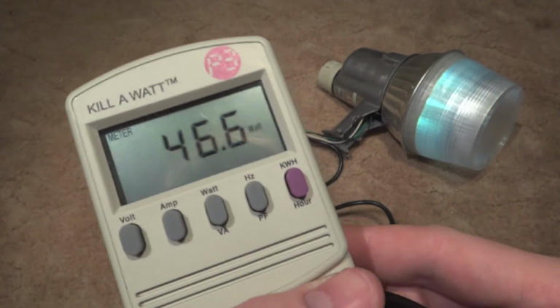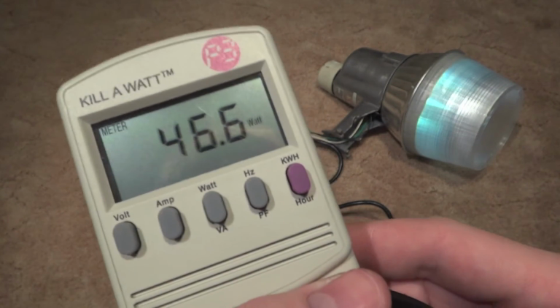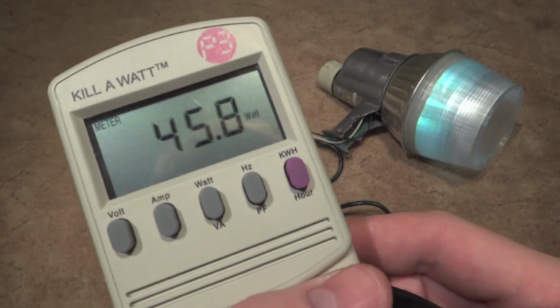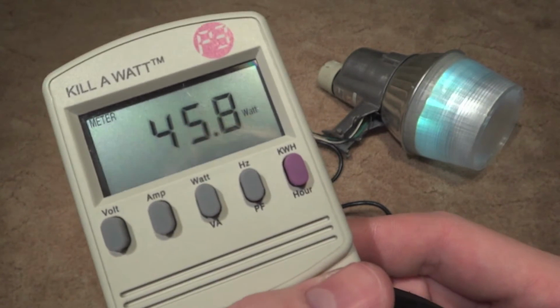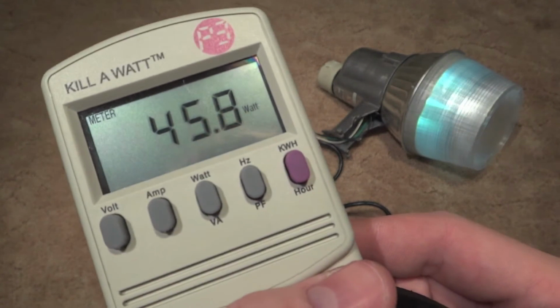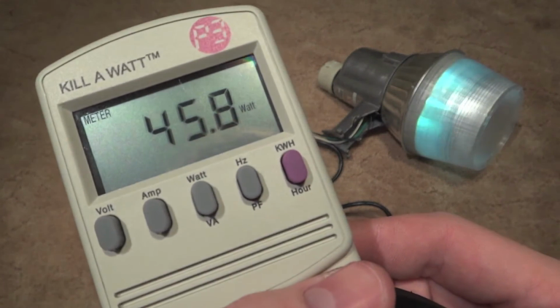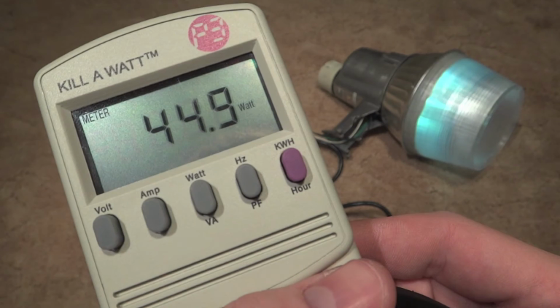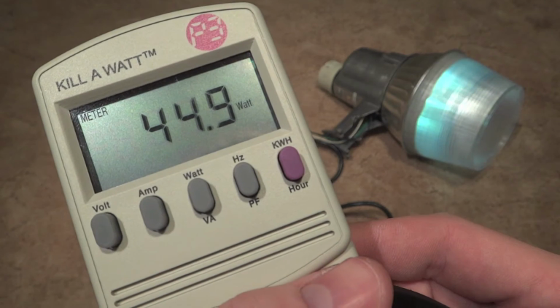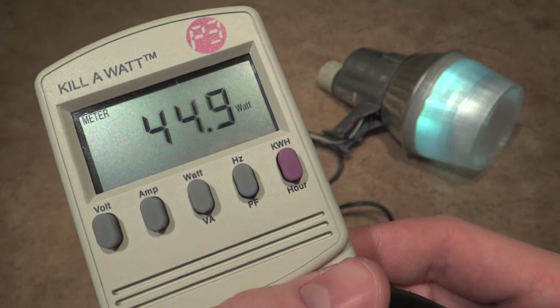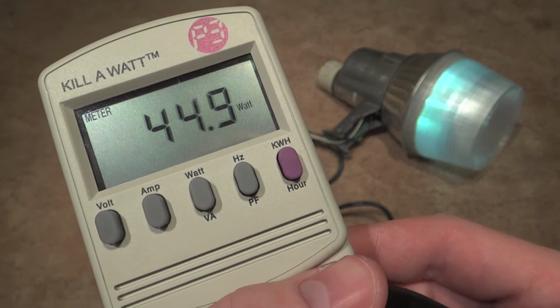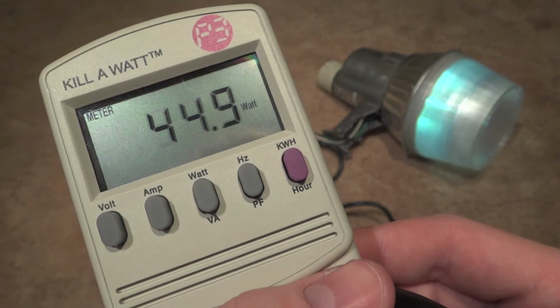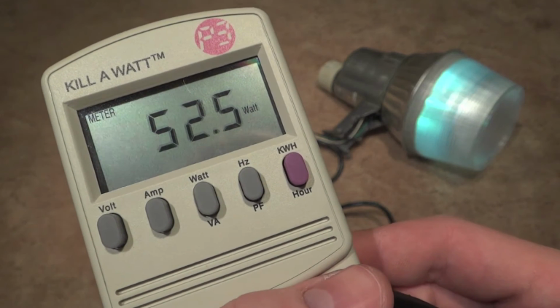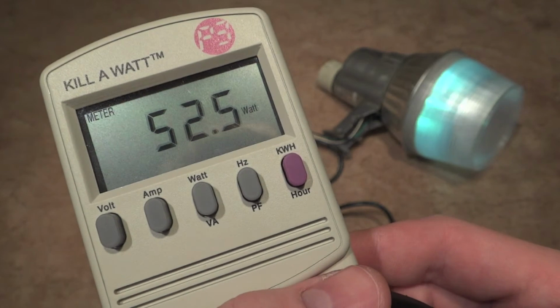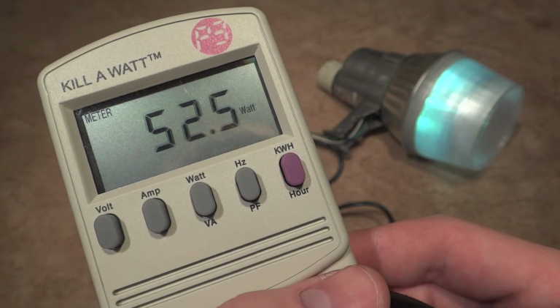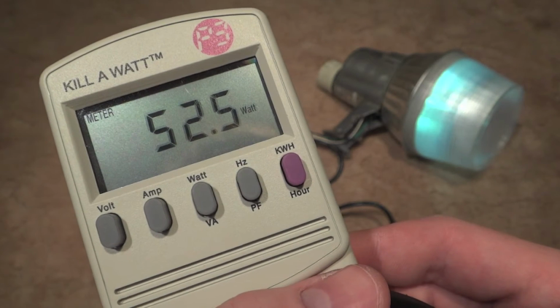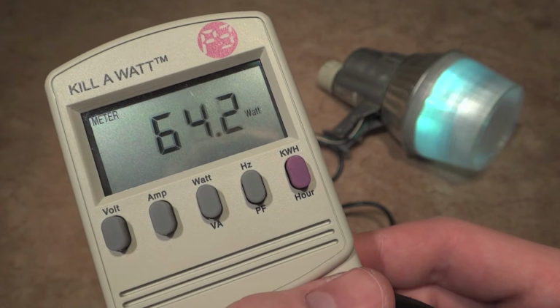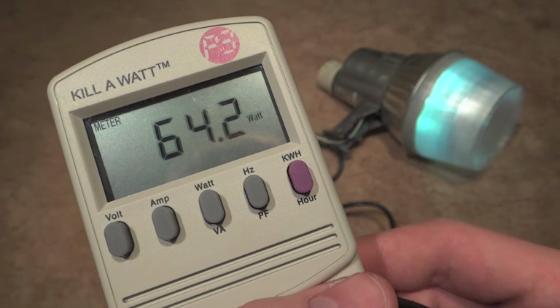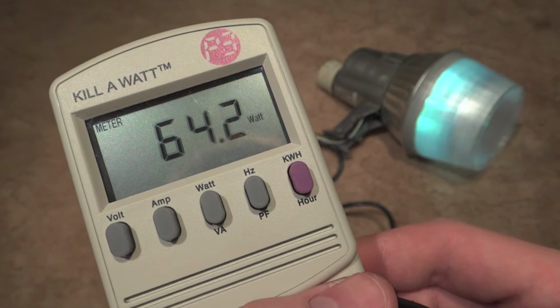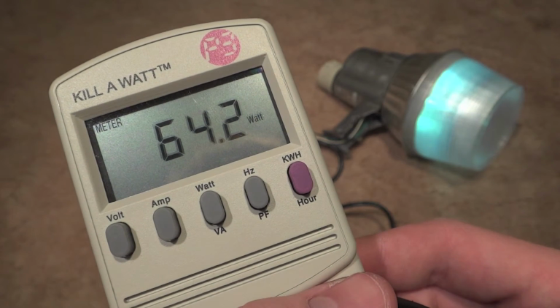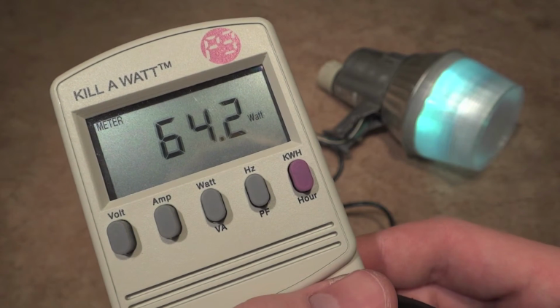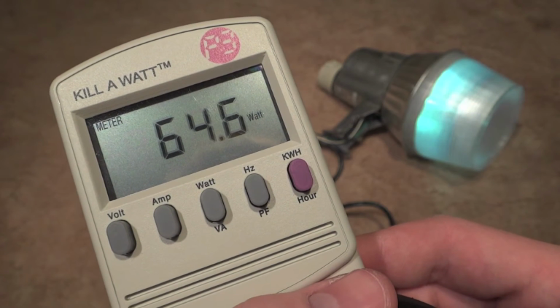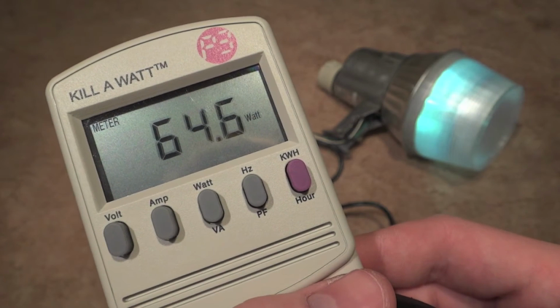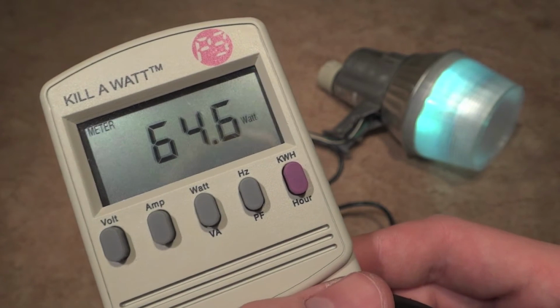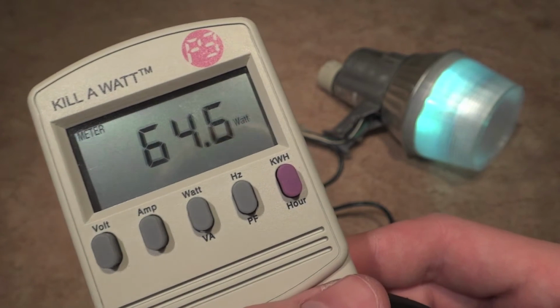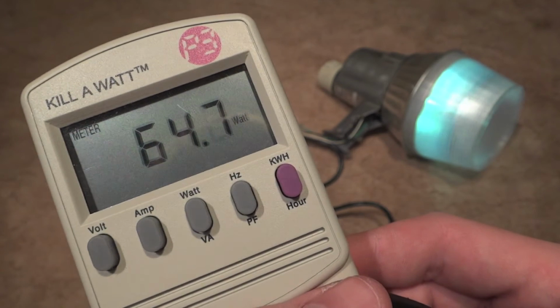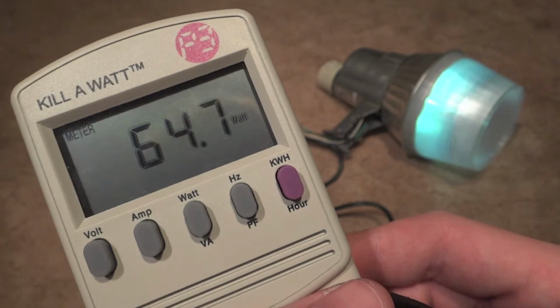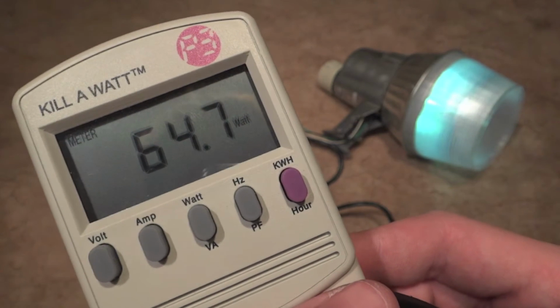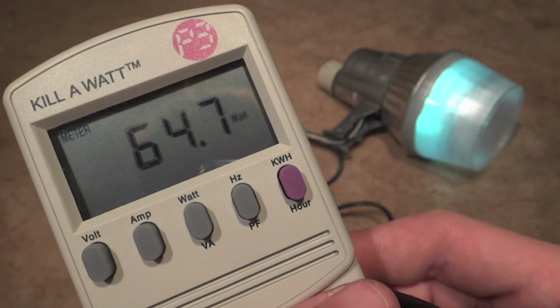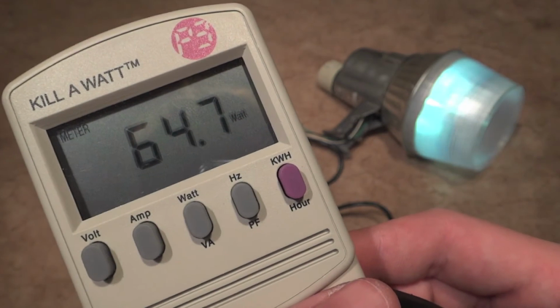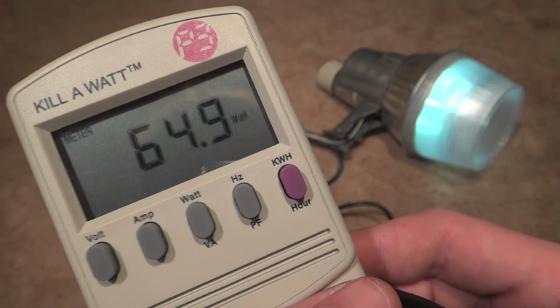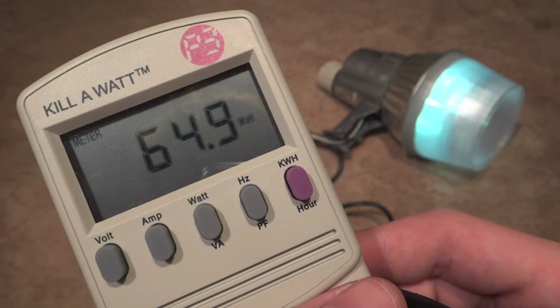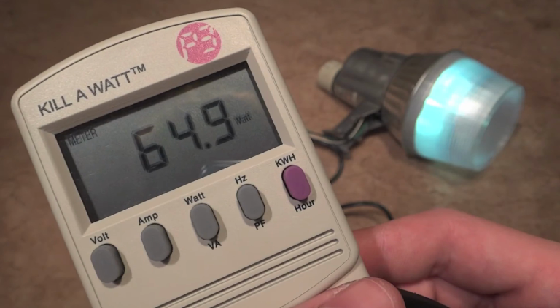For a second there it went all the way up to 71 watts, and this is a 70 watt metal halide fixture.